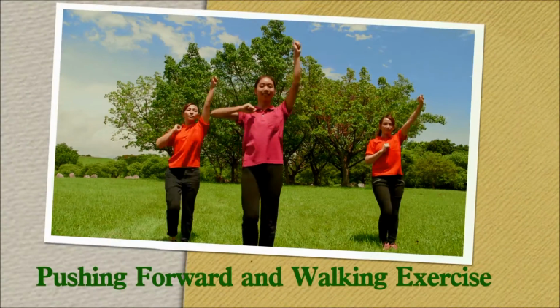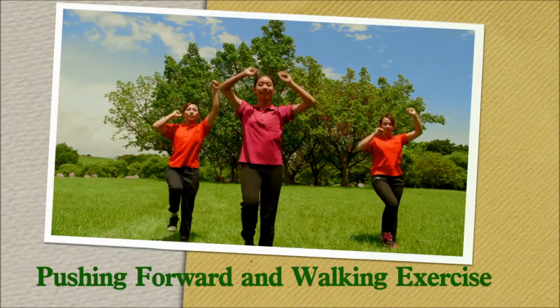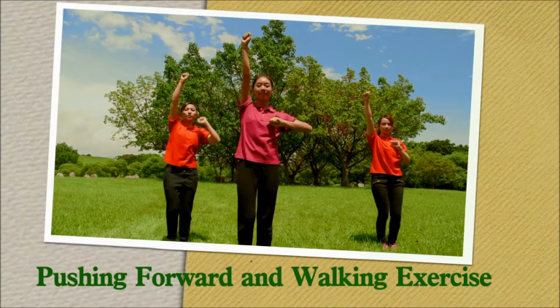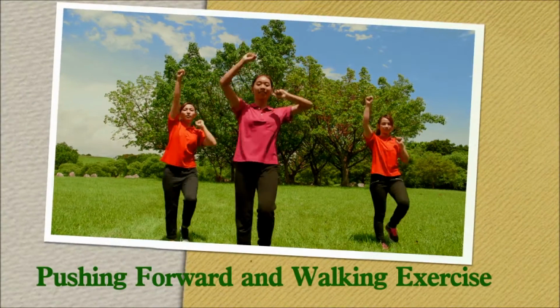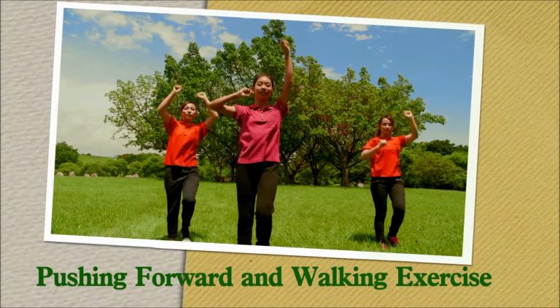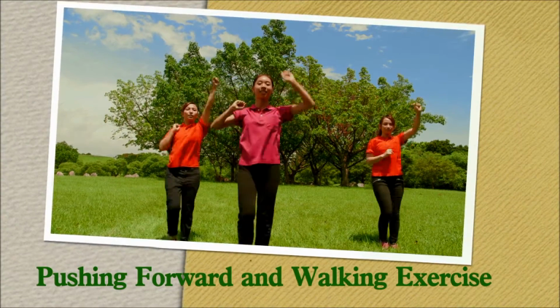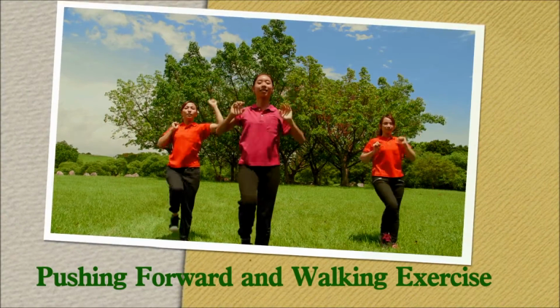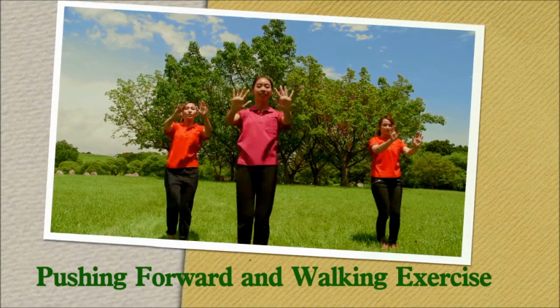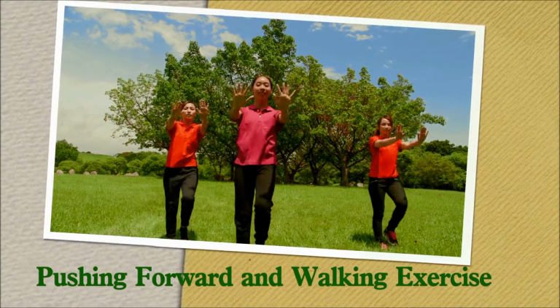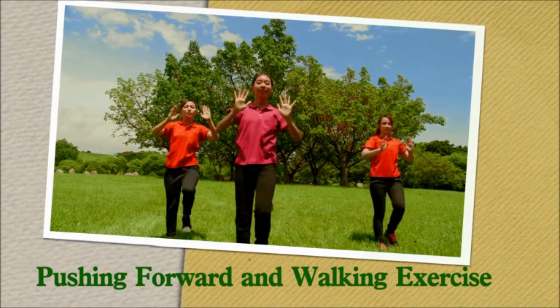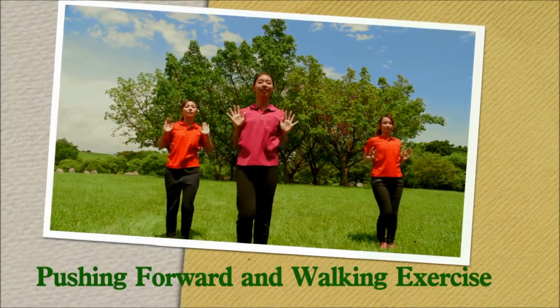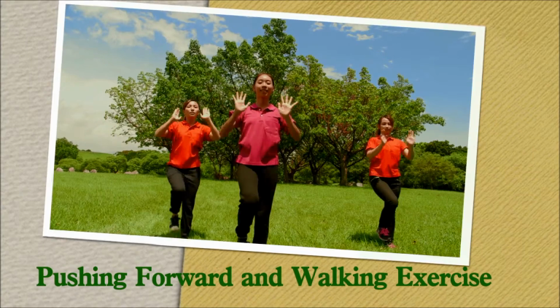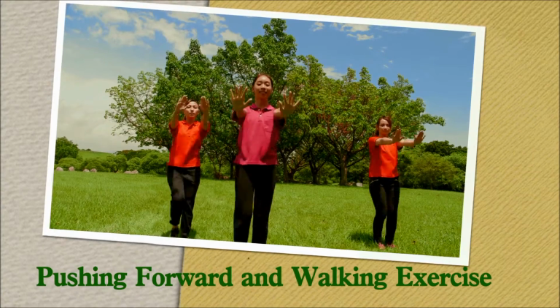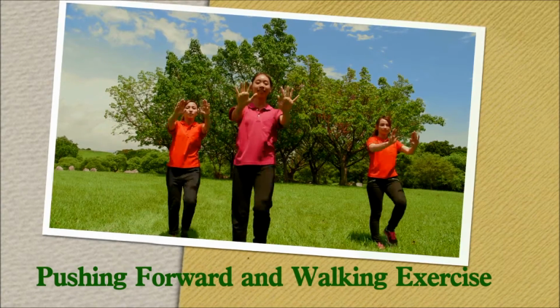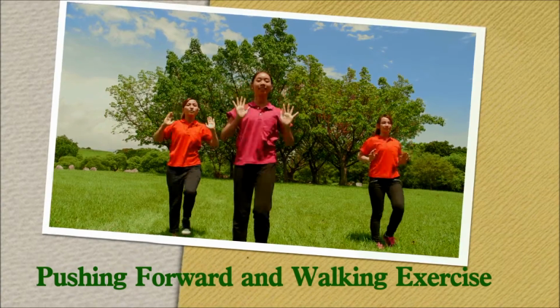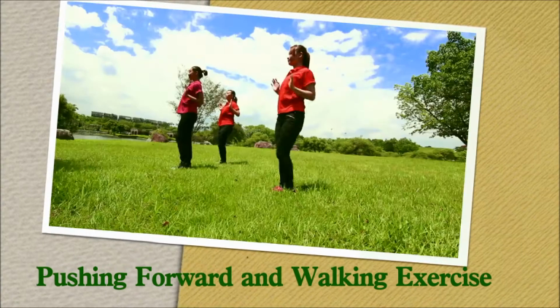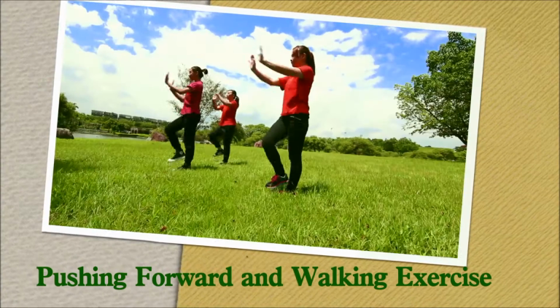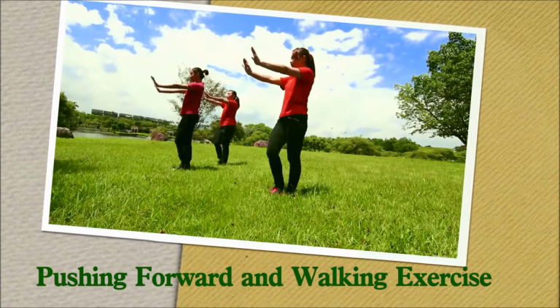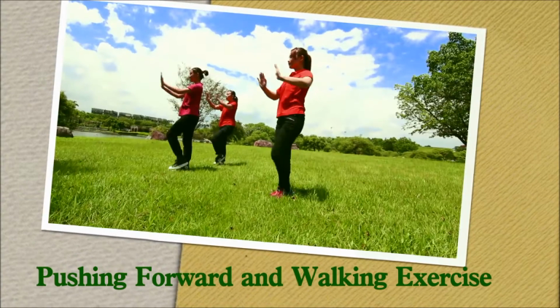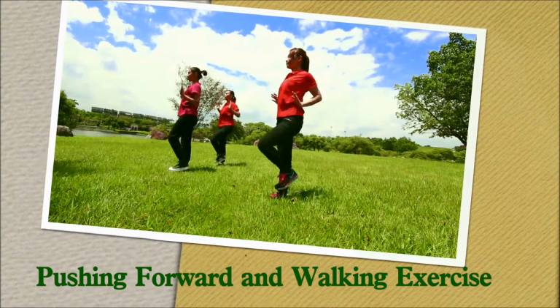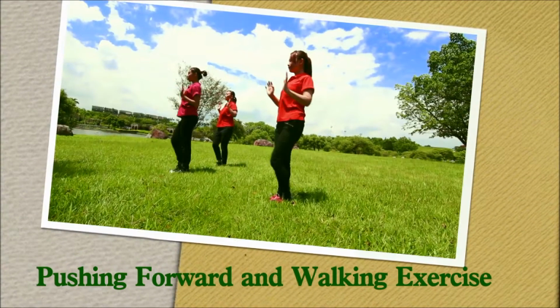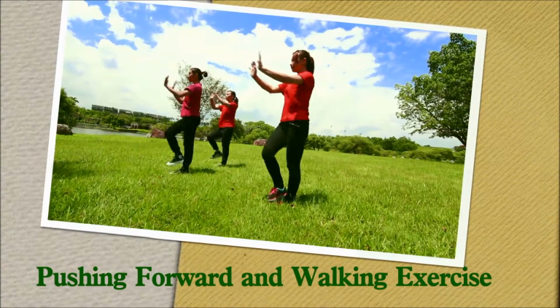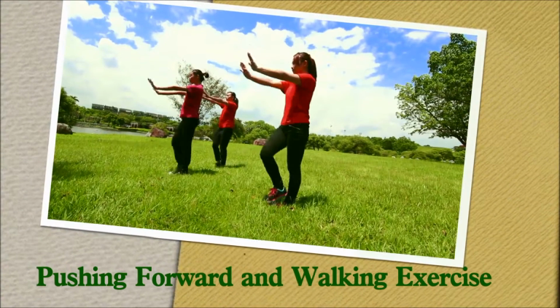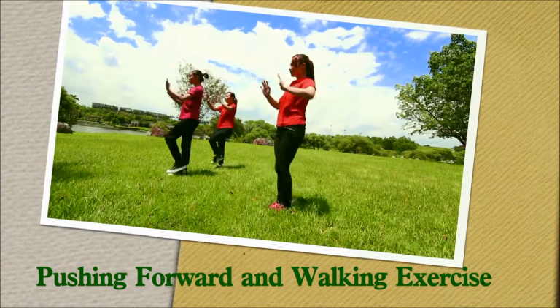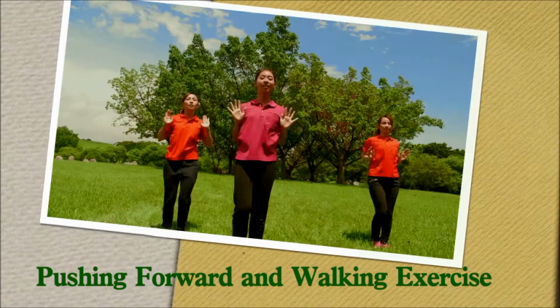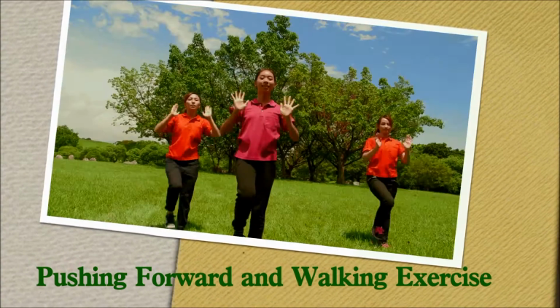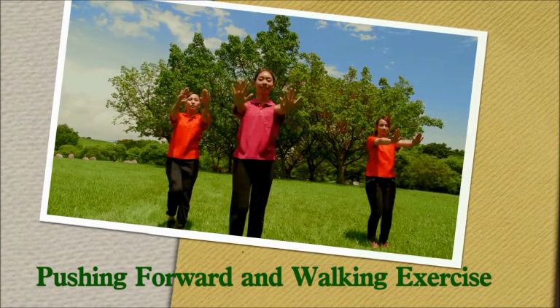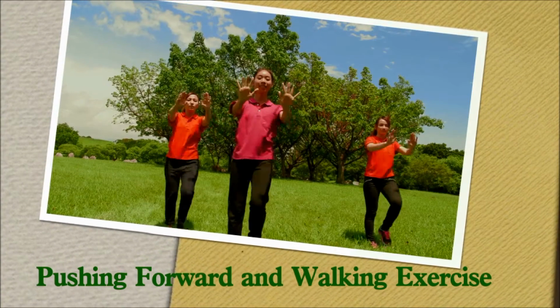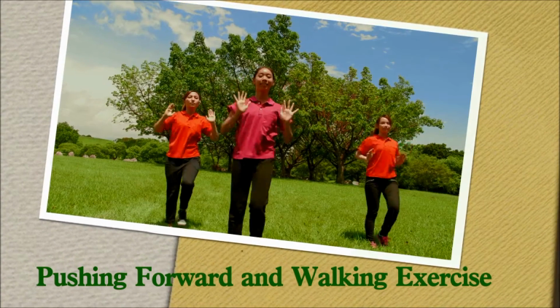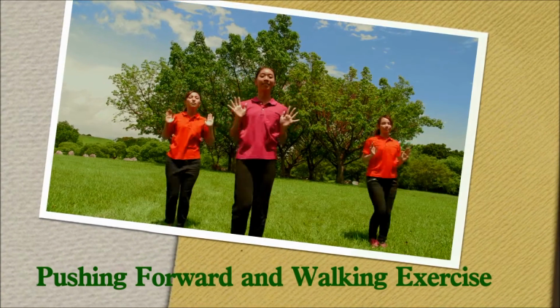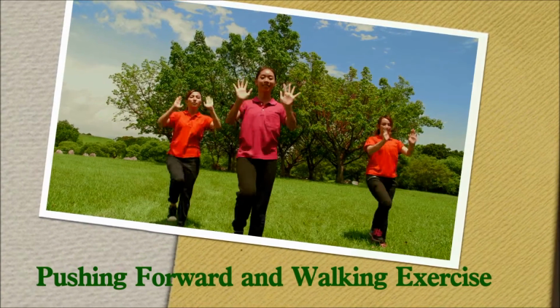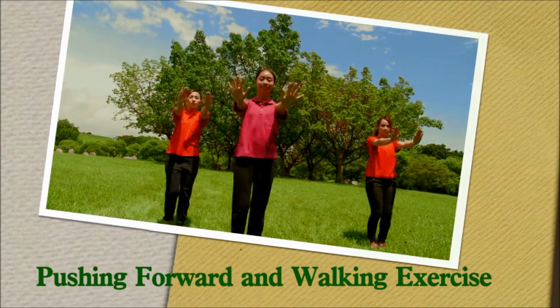Pushing forward and walking exercise. Push away fatigue. Push away pain.